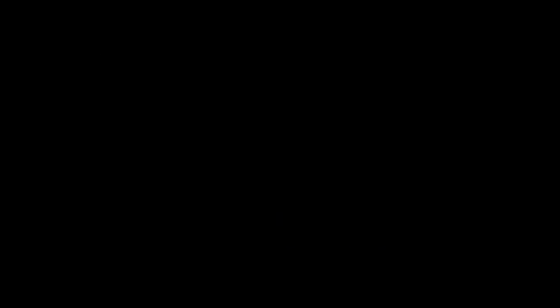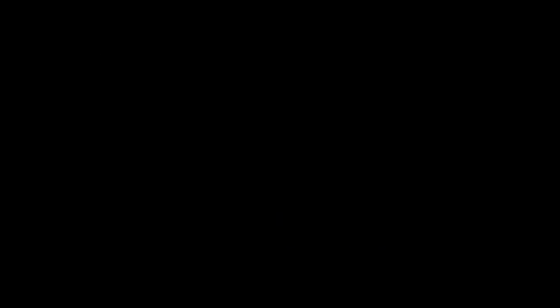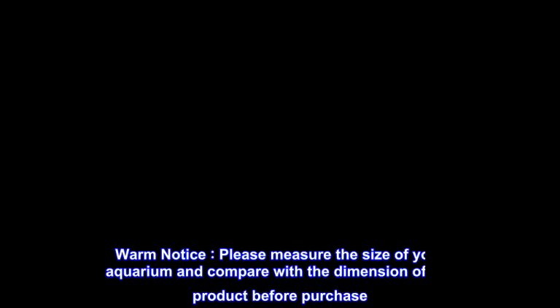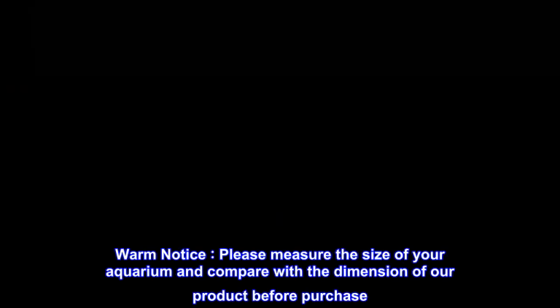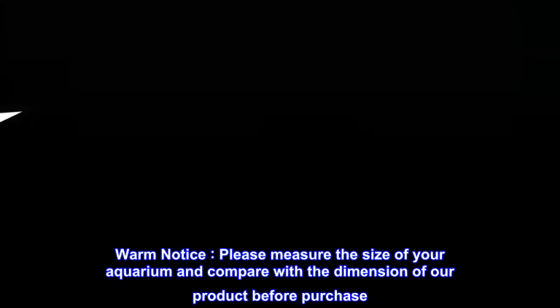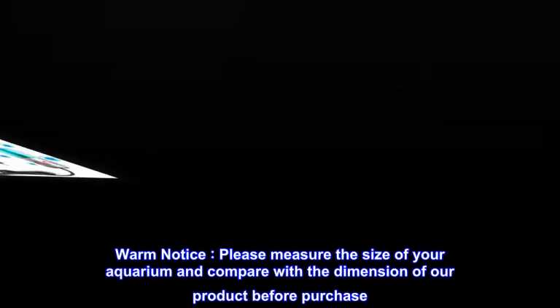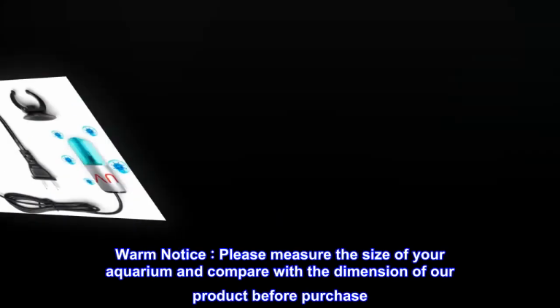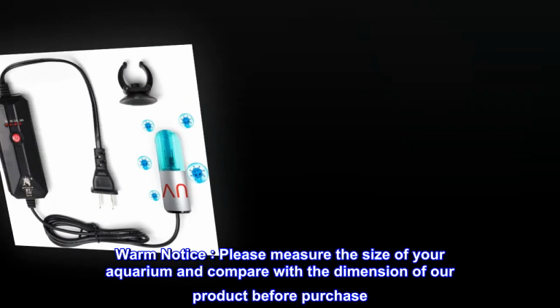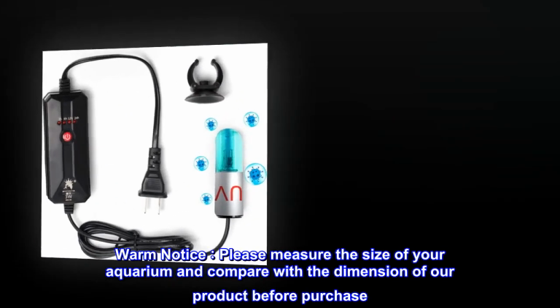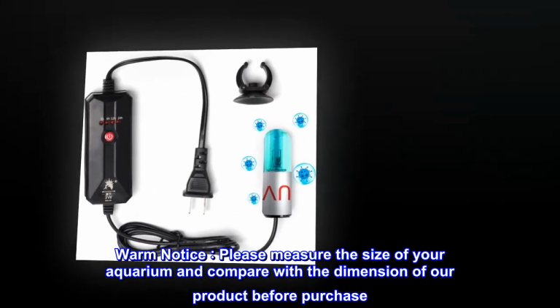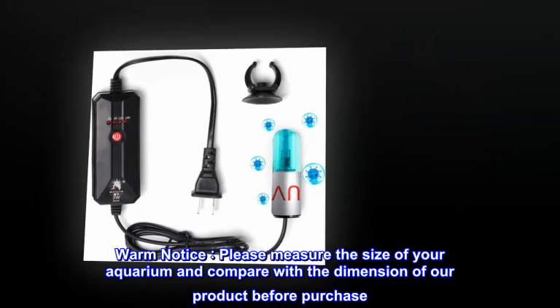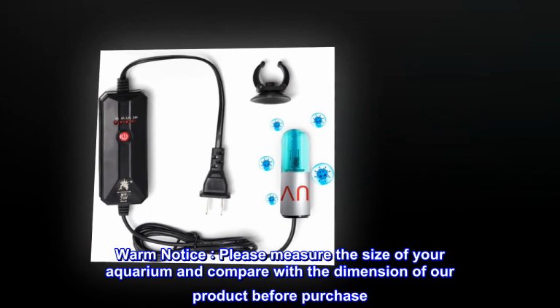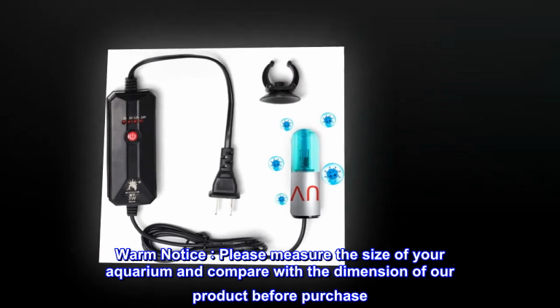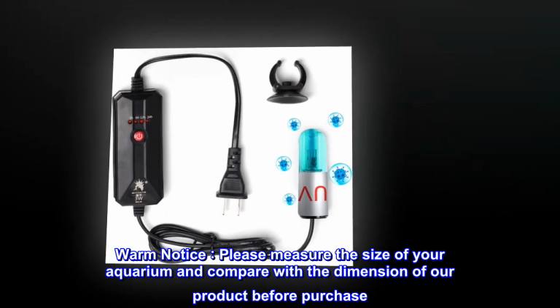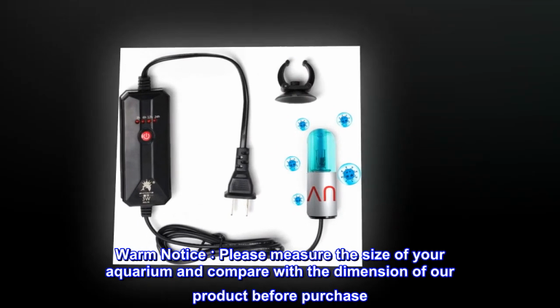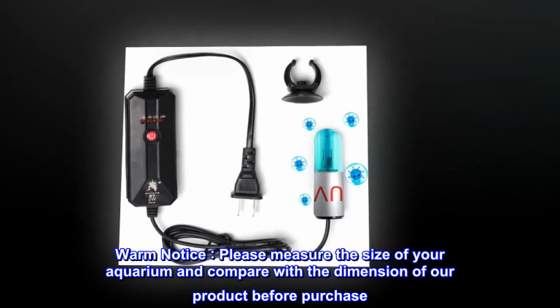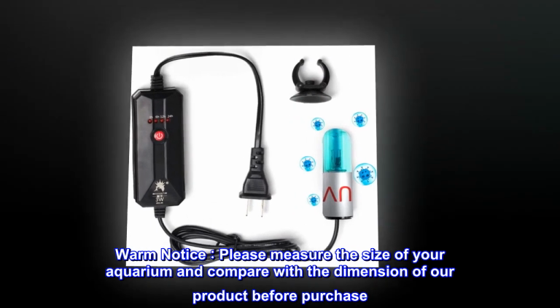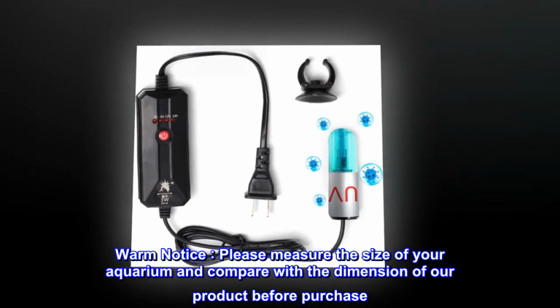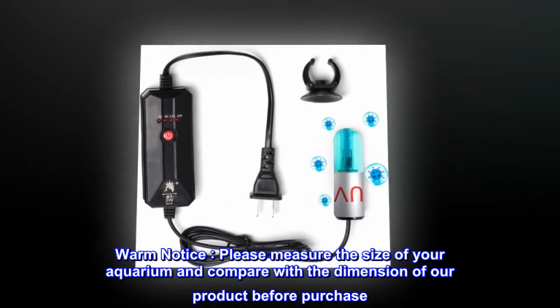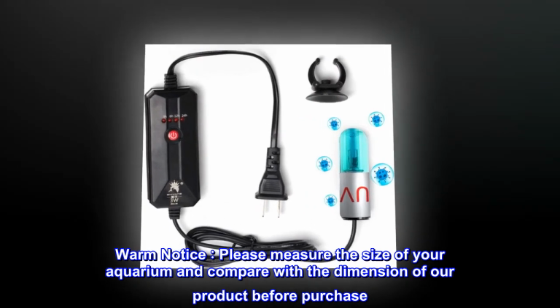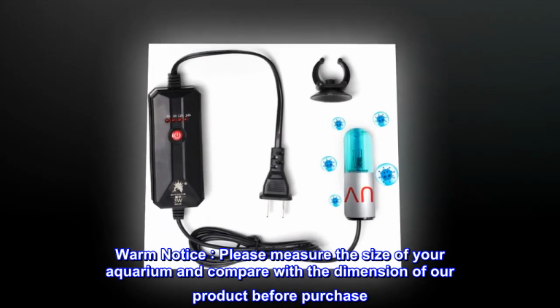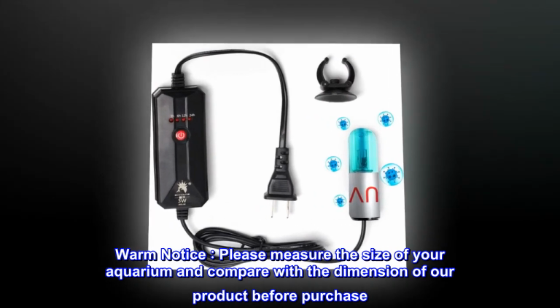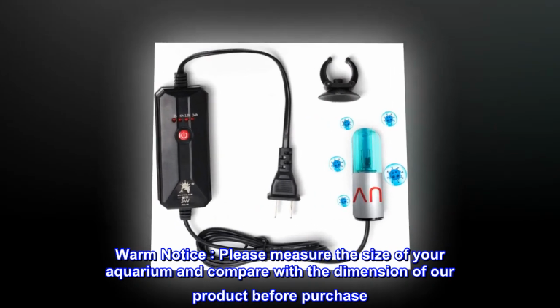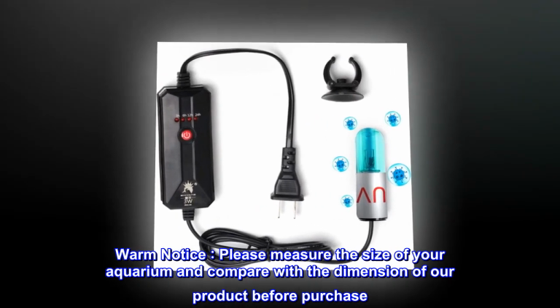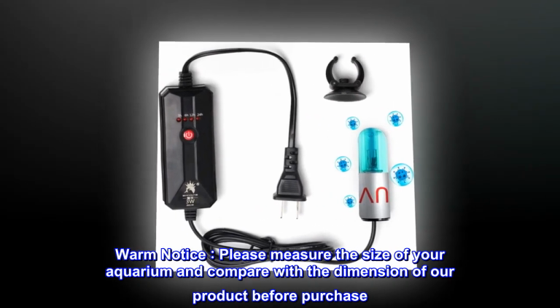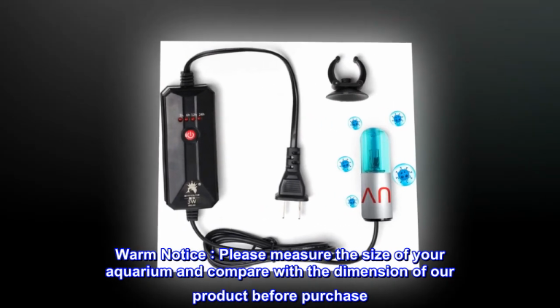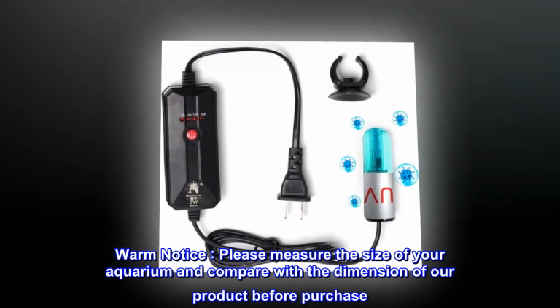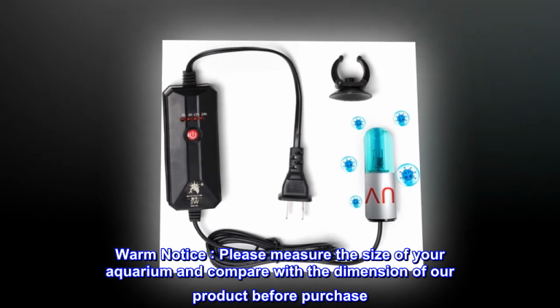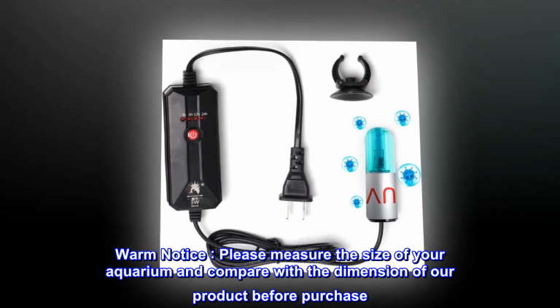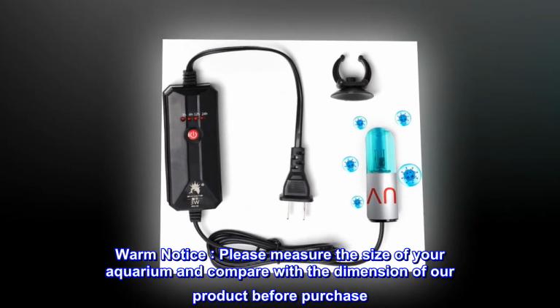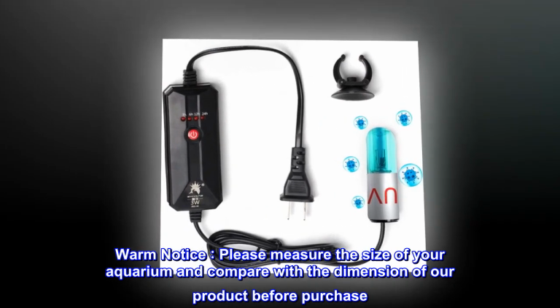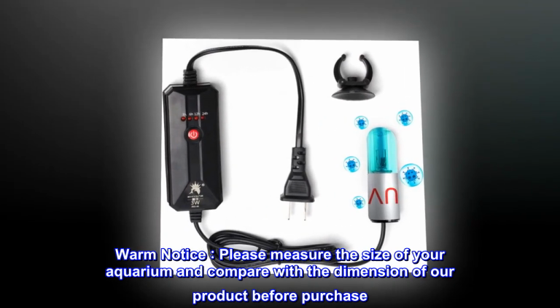Warm notice: please measure the size of your aquarium and compare it with the dimensions of our product before purchase.